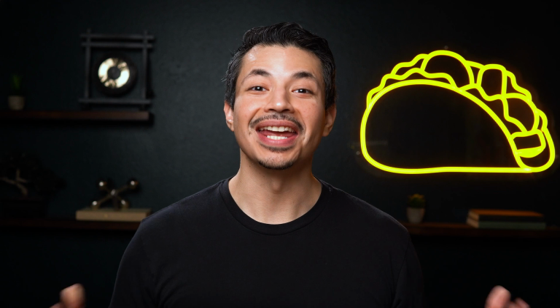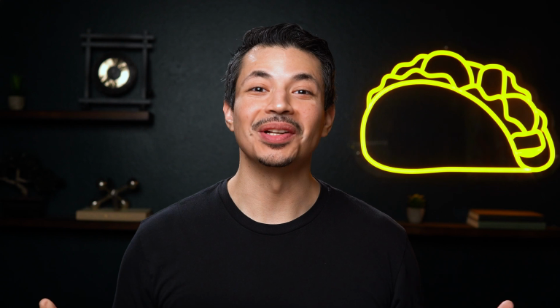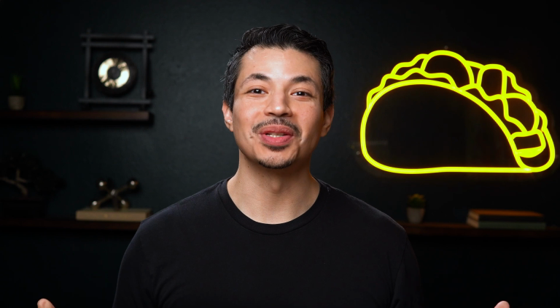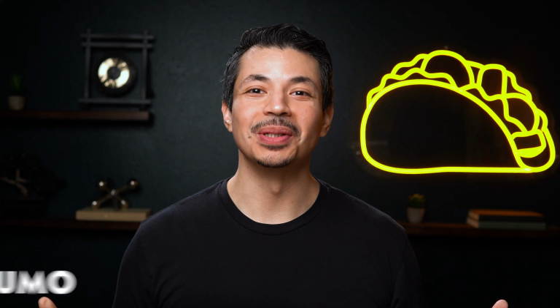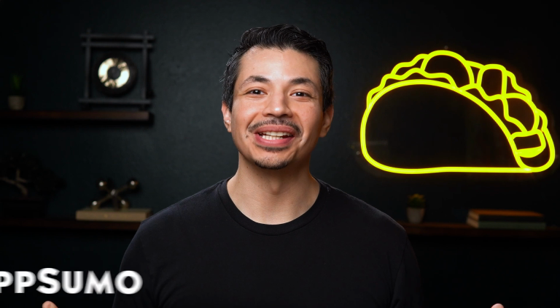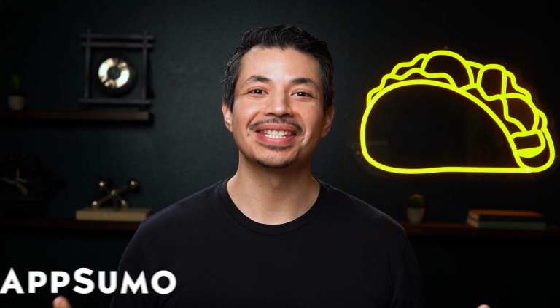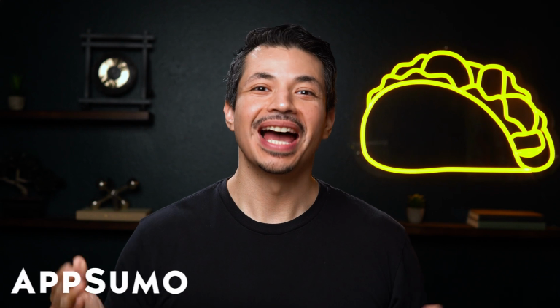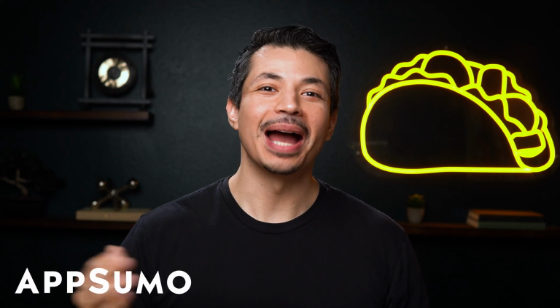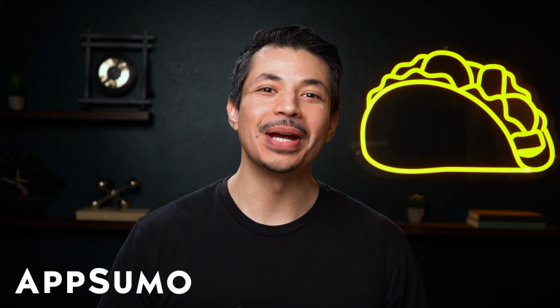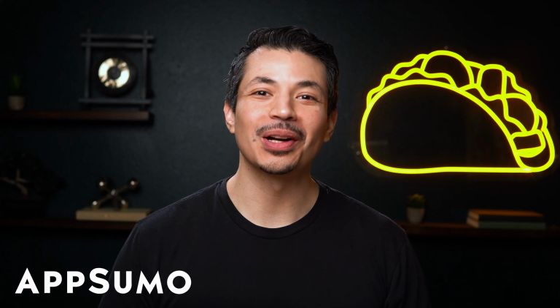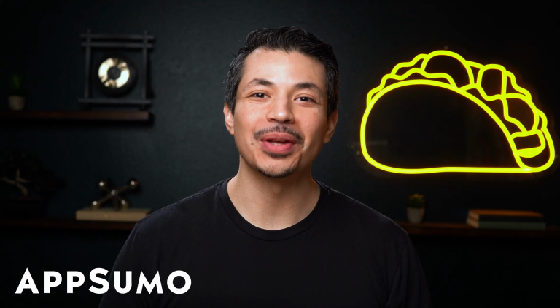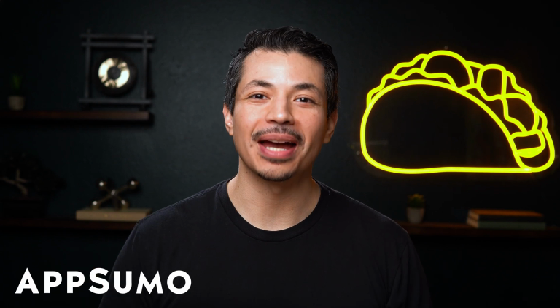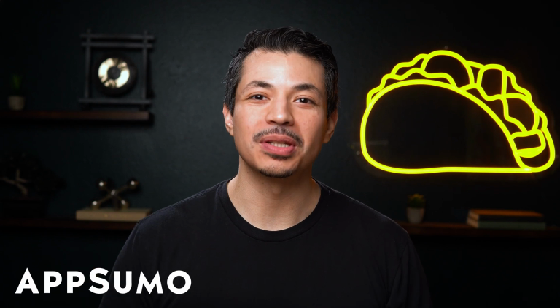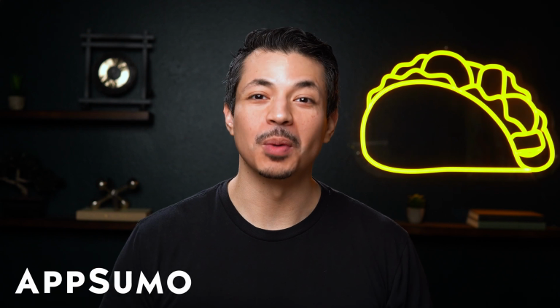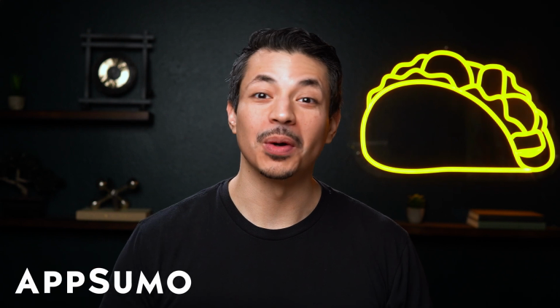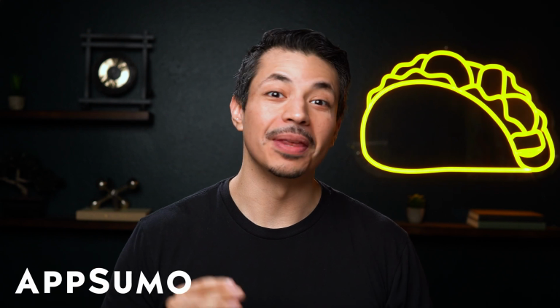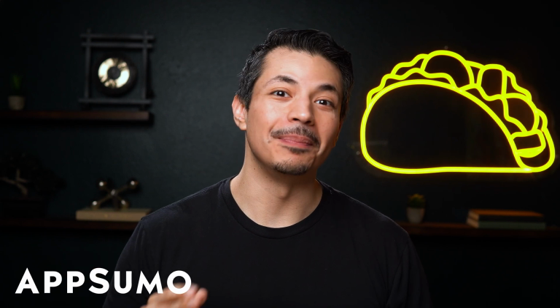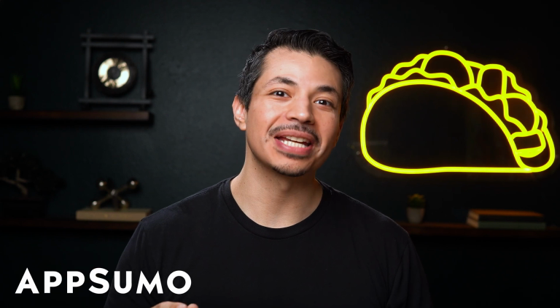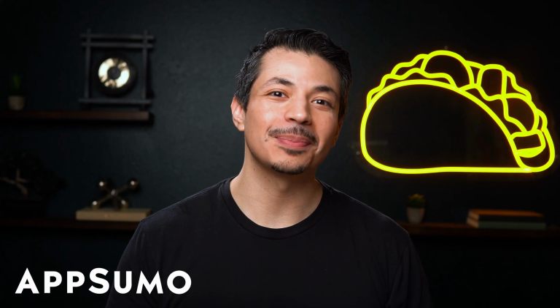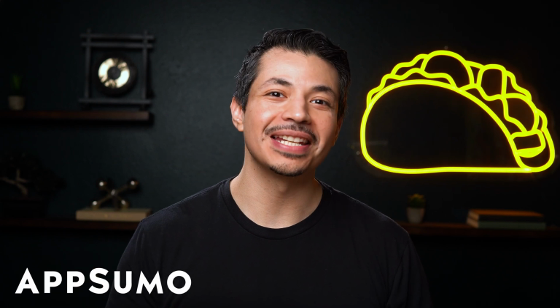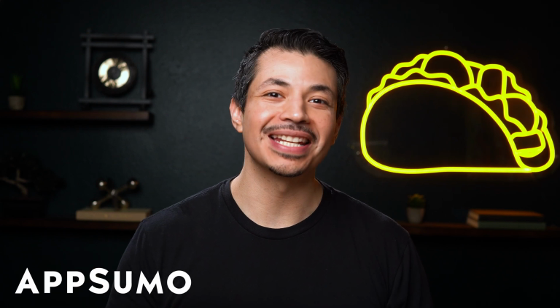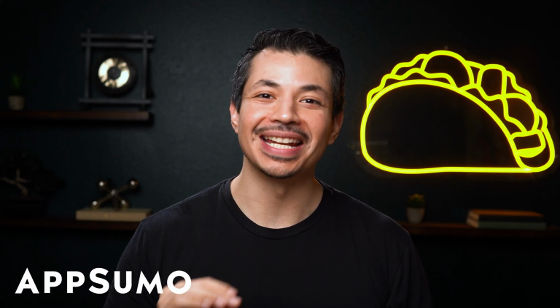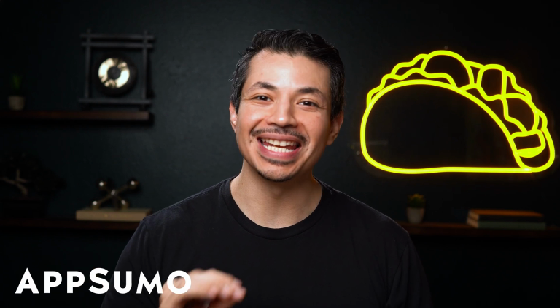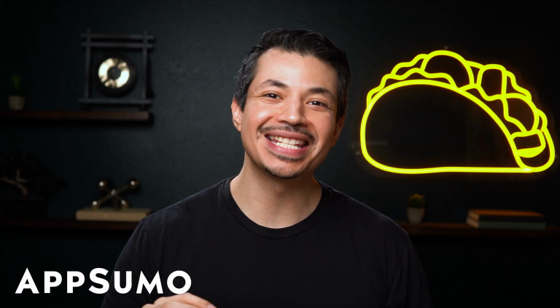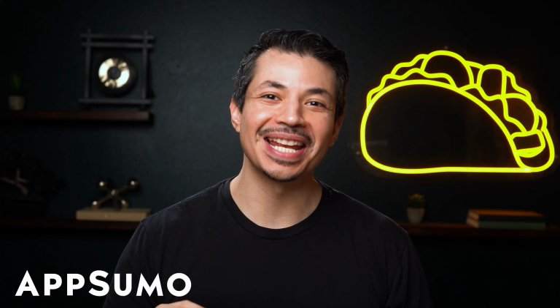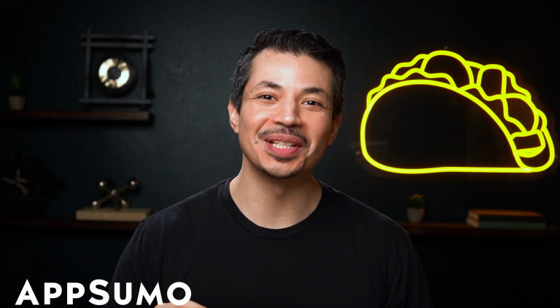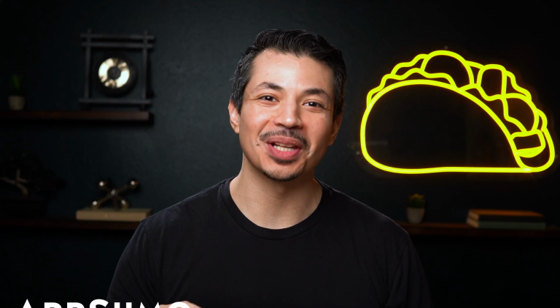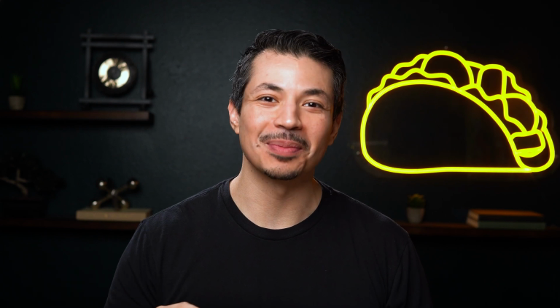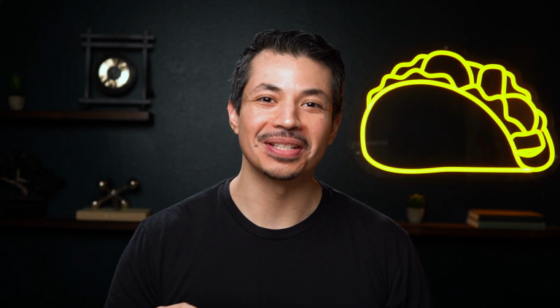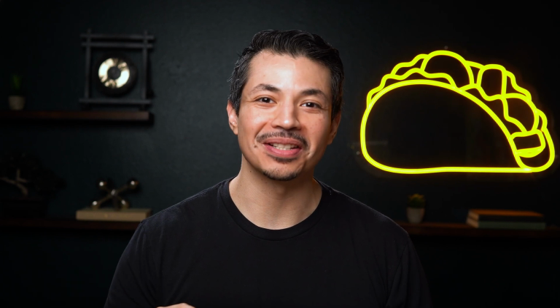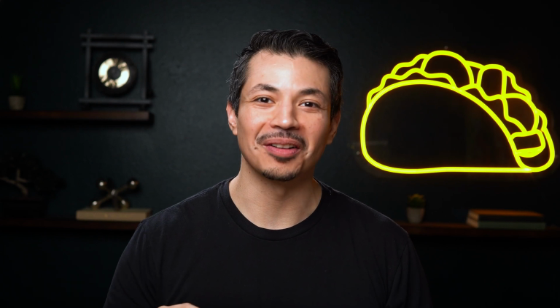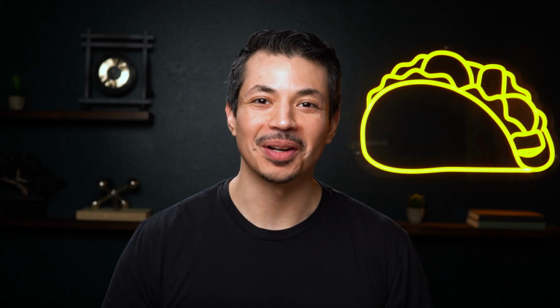Hey there, Sumo-lings! I'm Eric with AppSumo, the best place to get insane deals on business software.